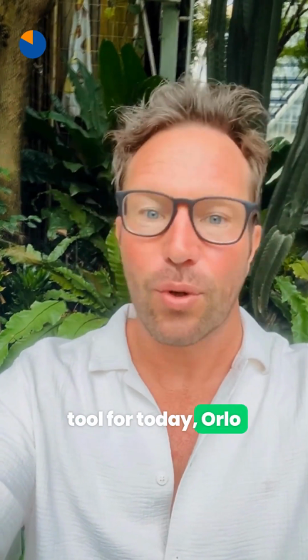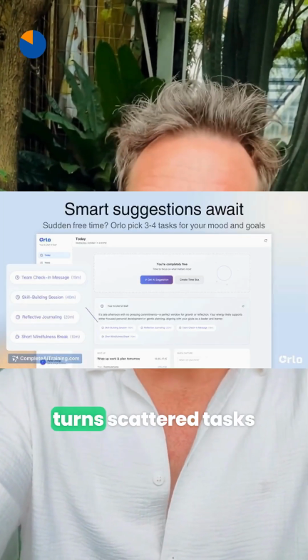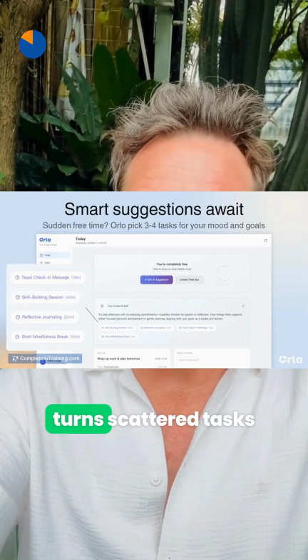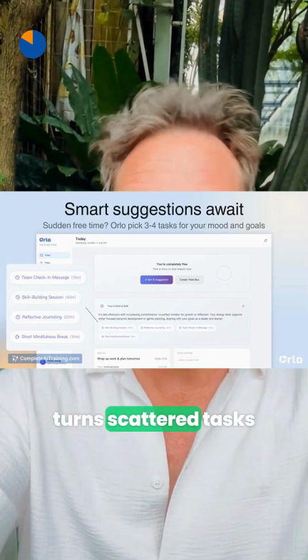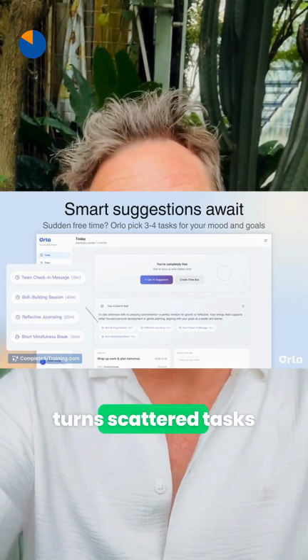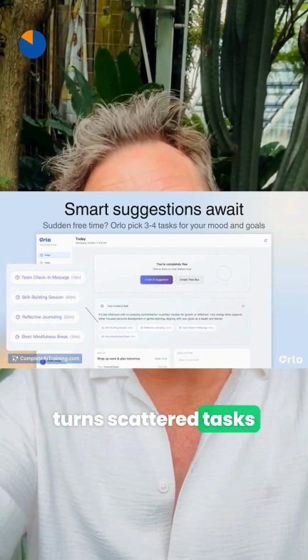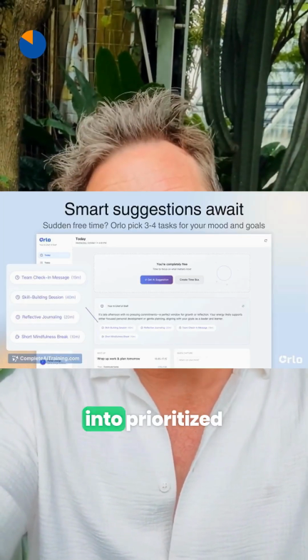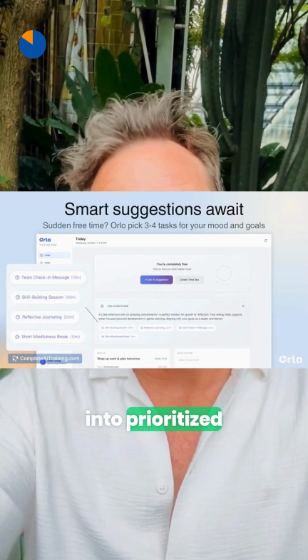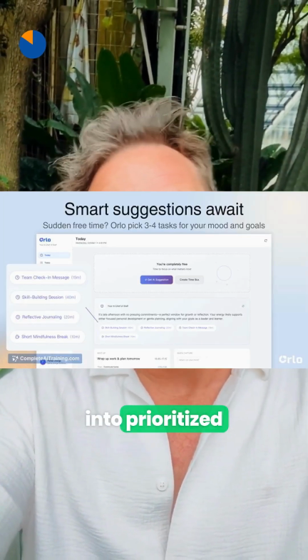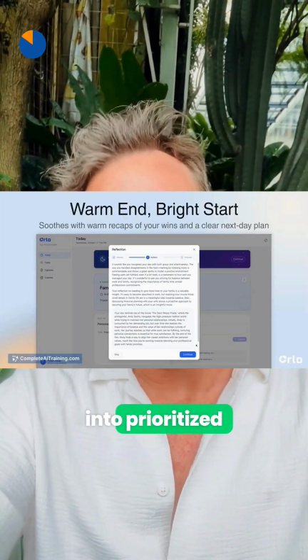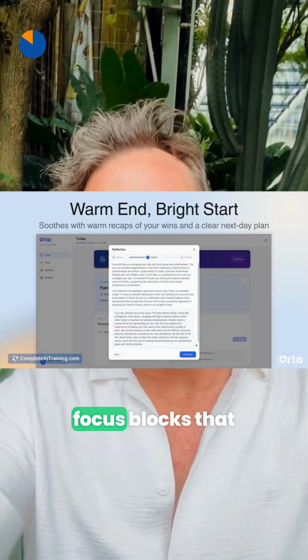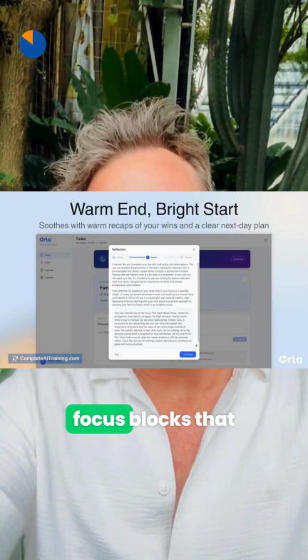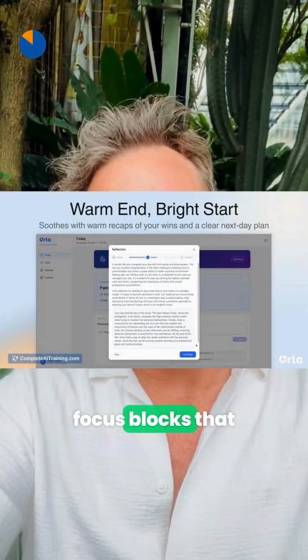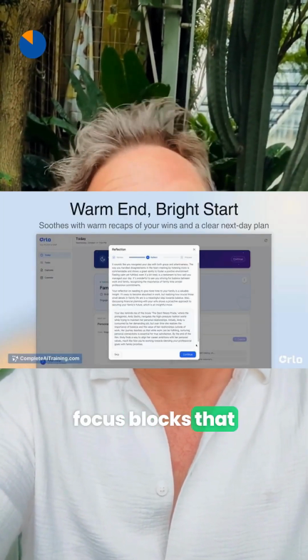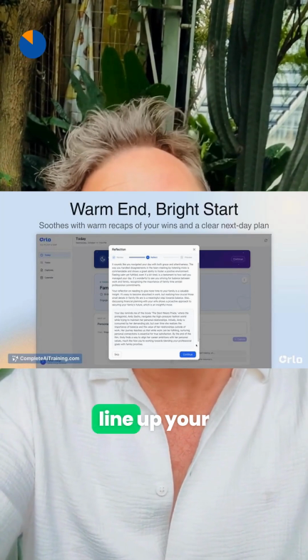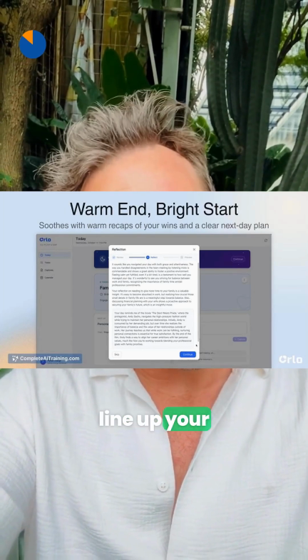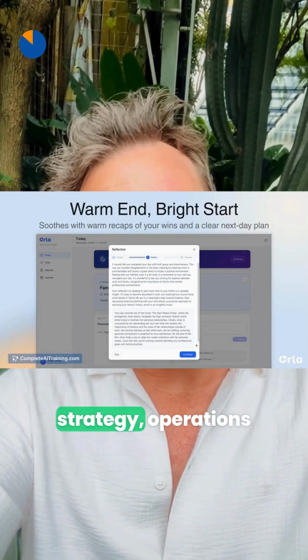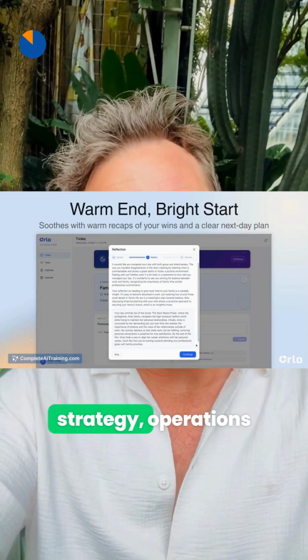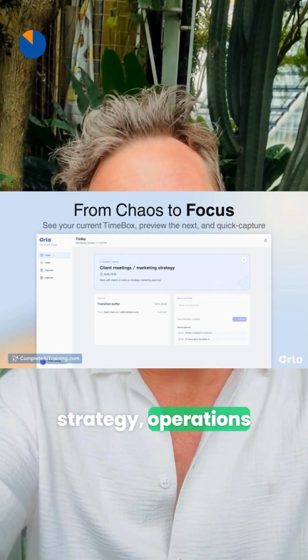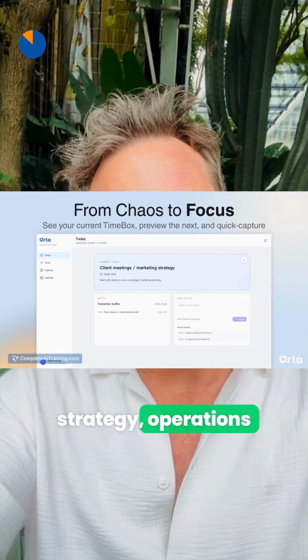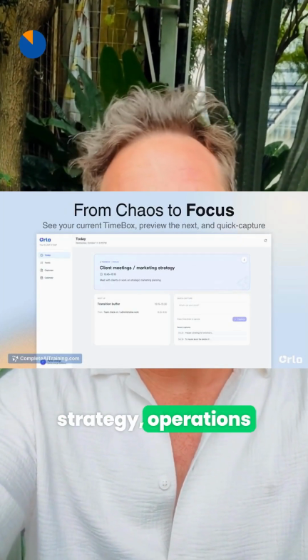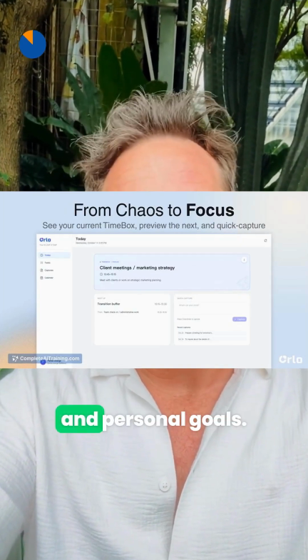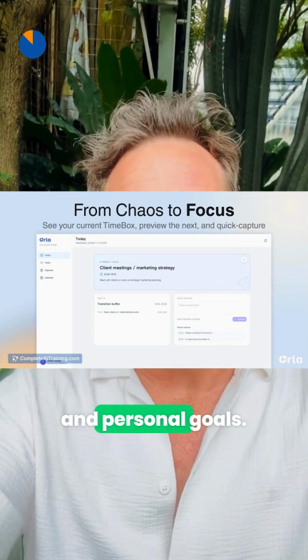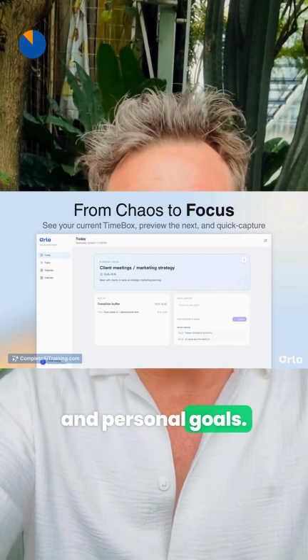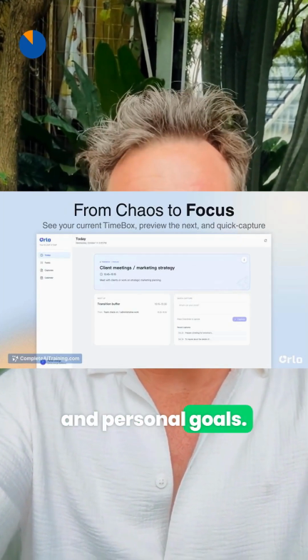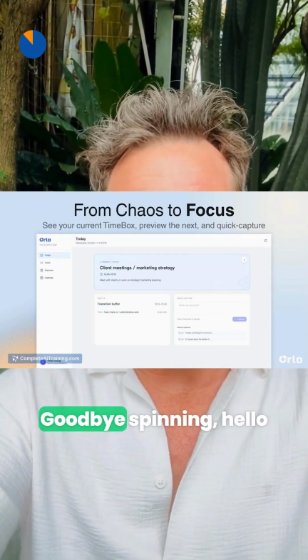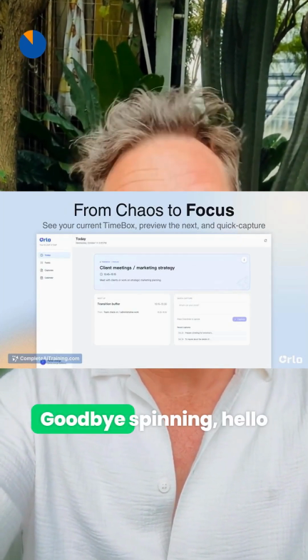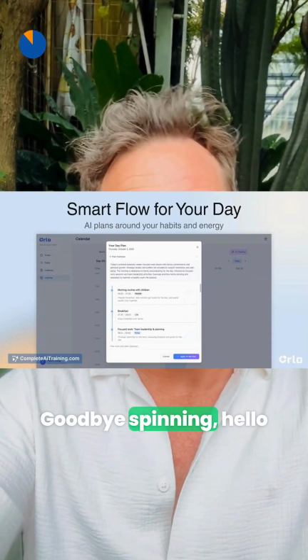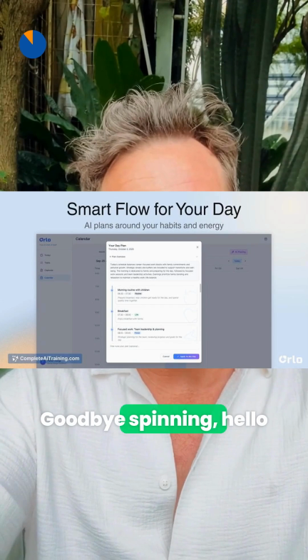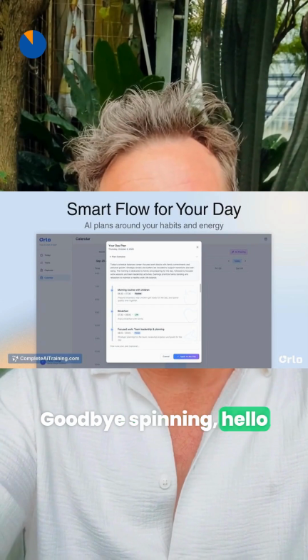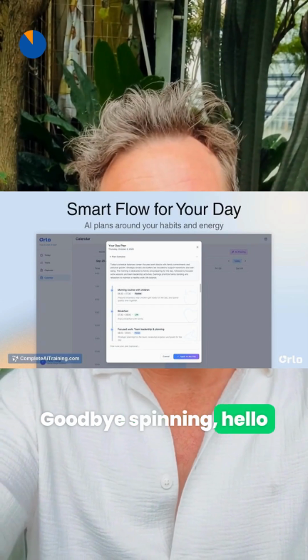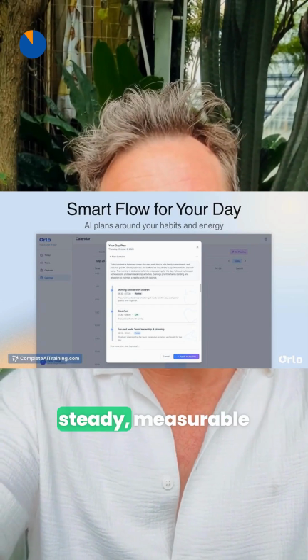Orlo turns scattered tasks into prioritized focus blocks that line up your strategy, operations, and personal goals. Goodbye spinning, hello steady, measurable progress.